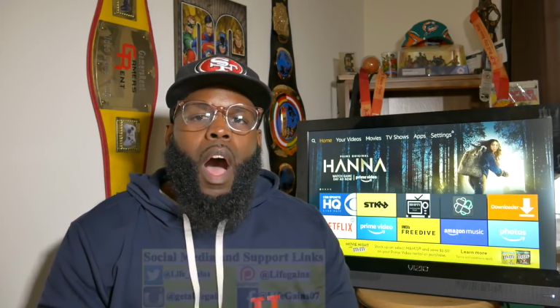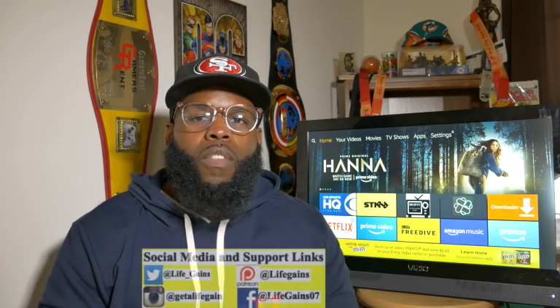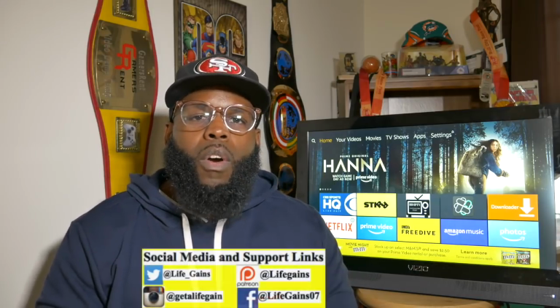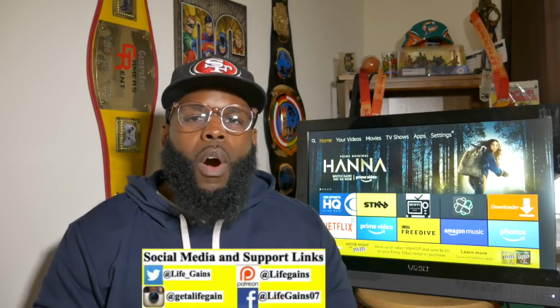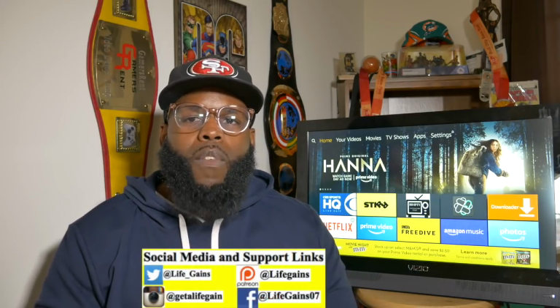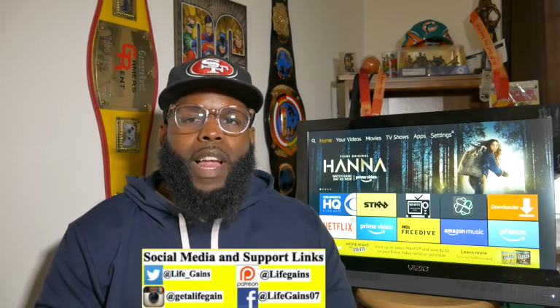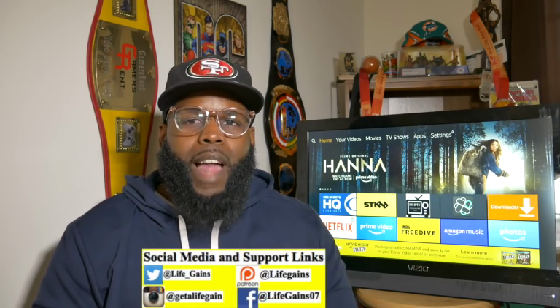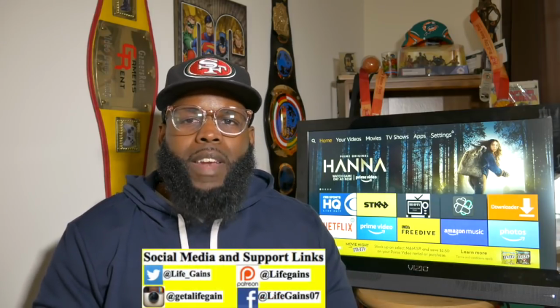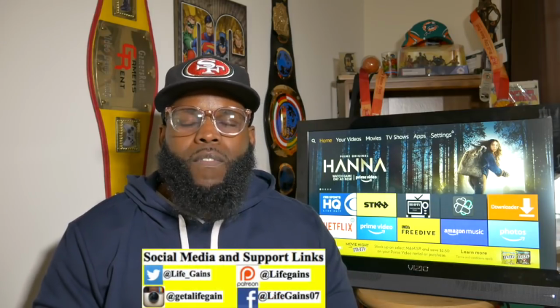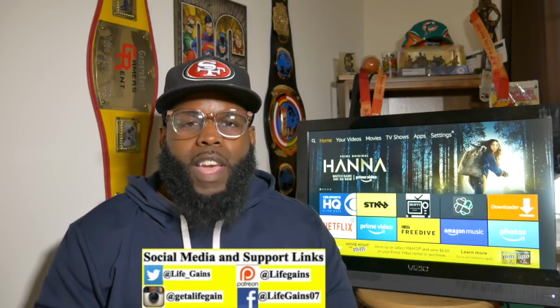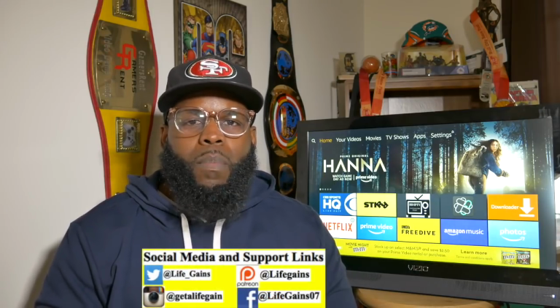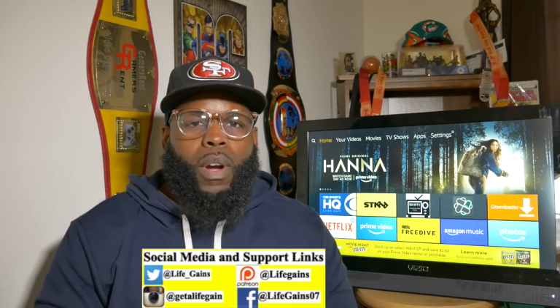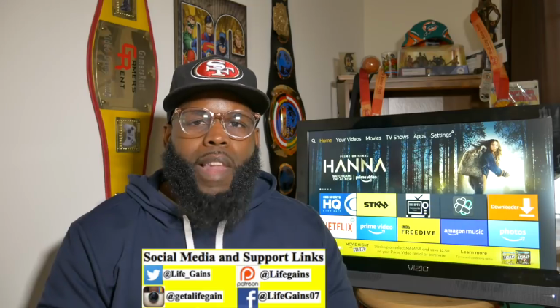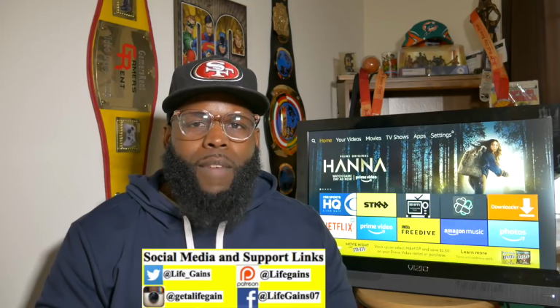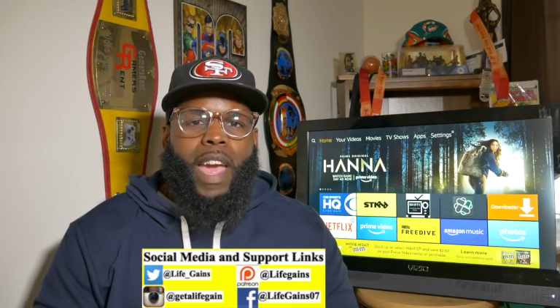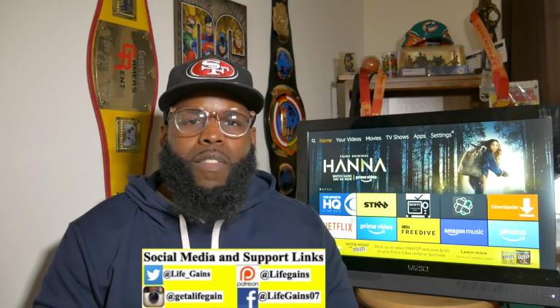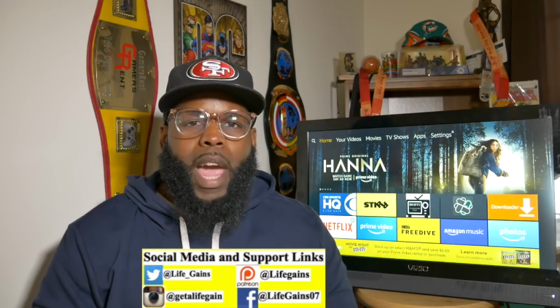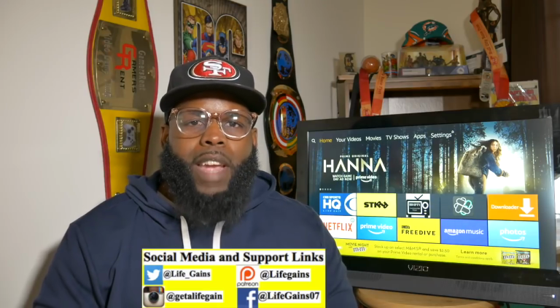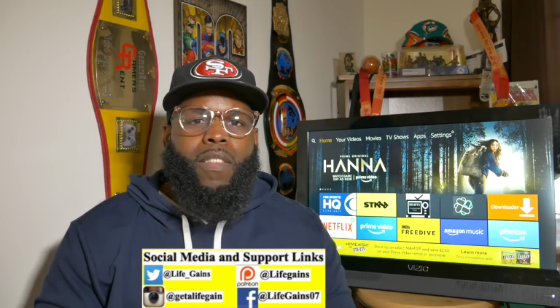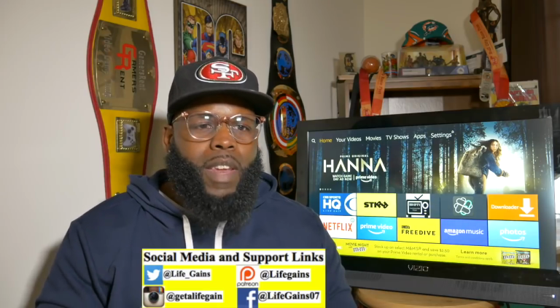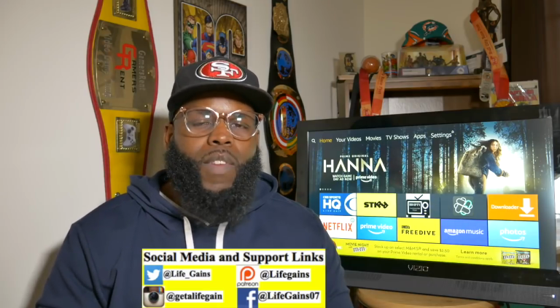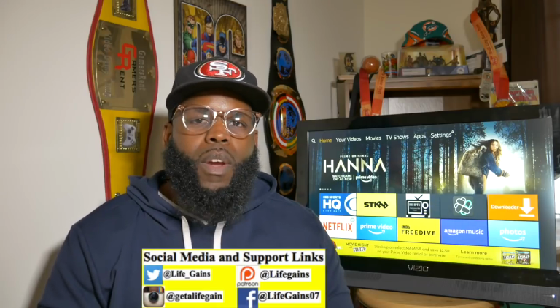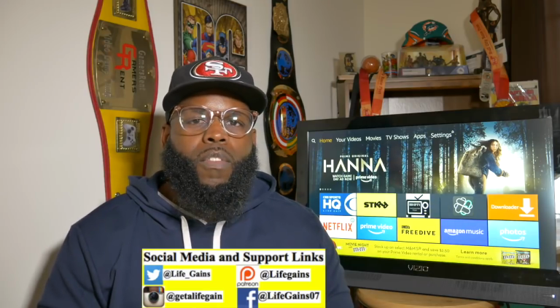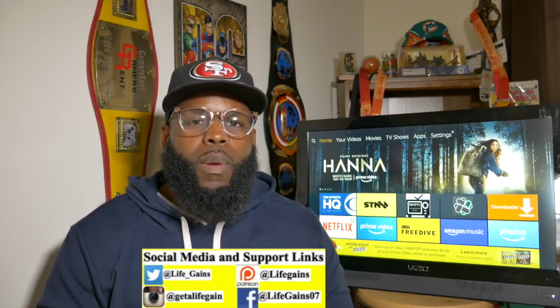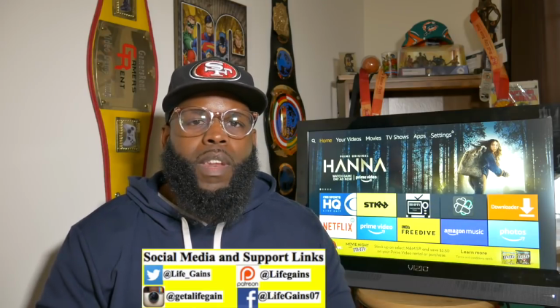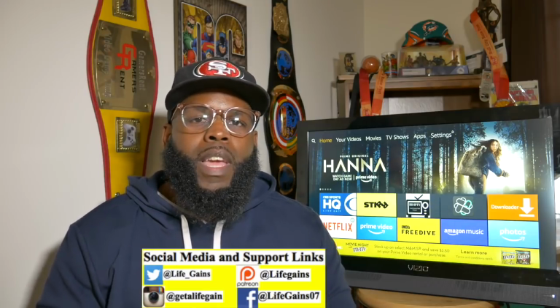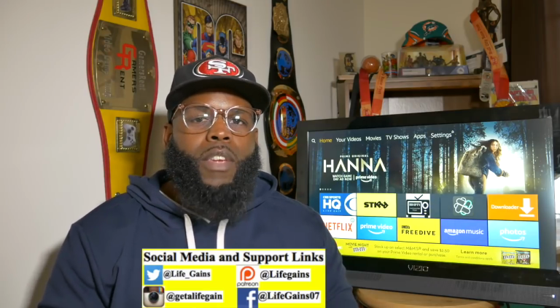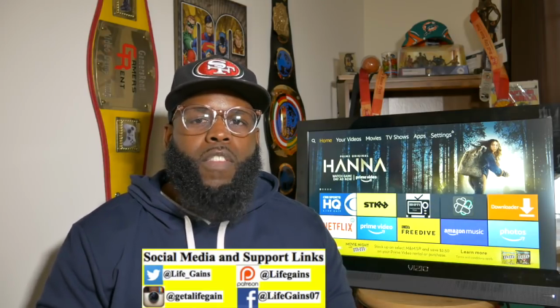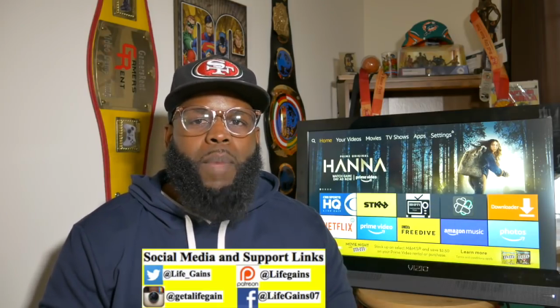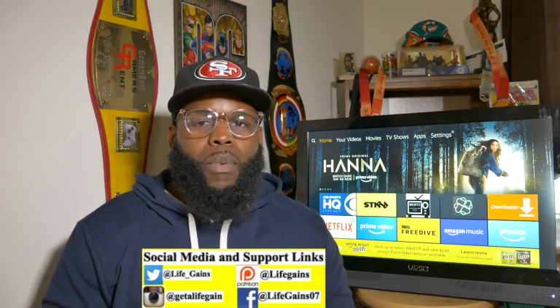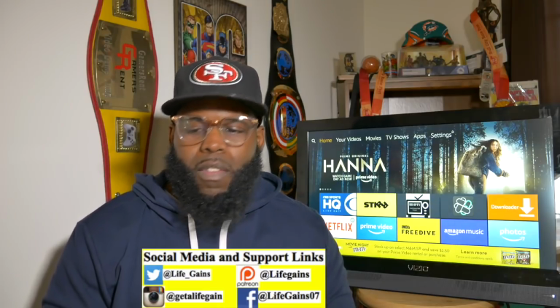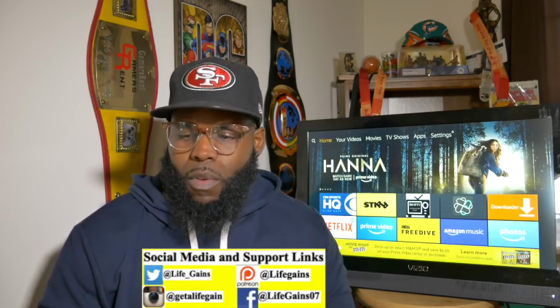Also, go over and like the Facebook Life Games page — it's in the video description — and you can check me out on Instagram.